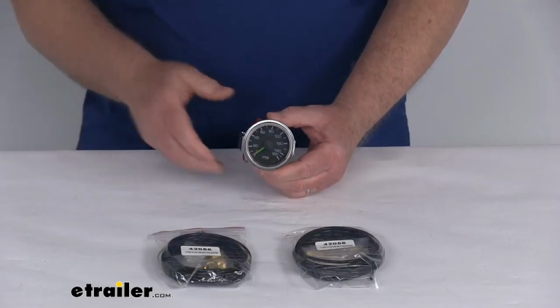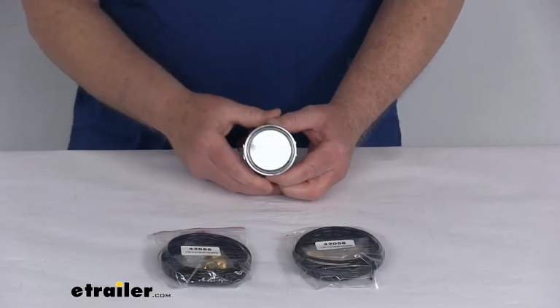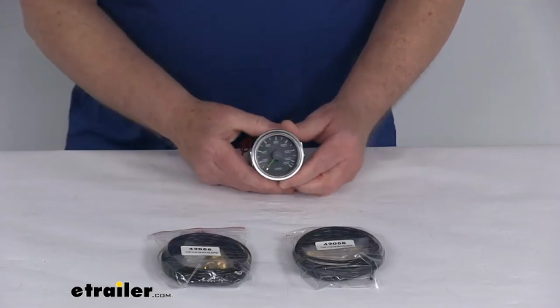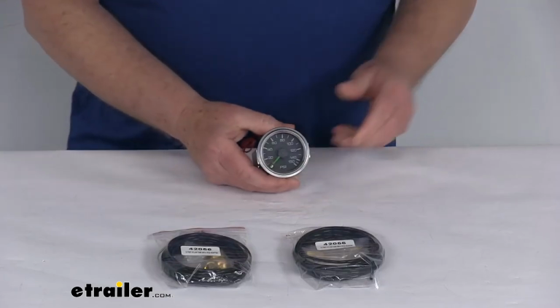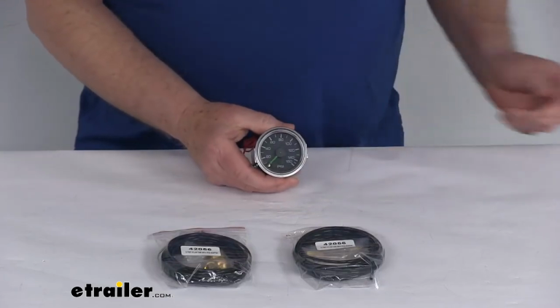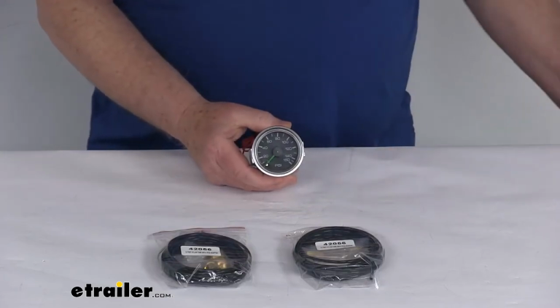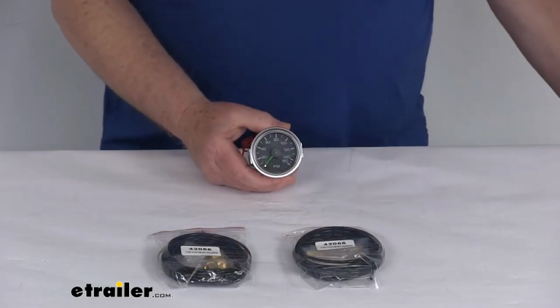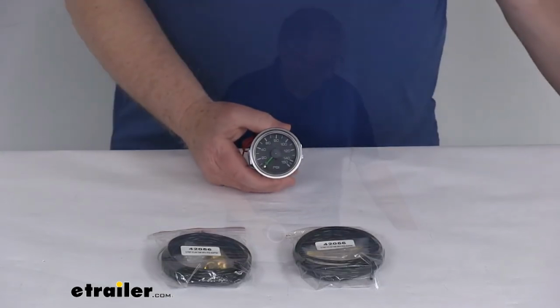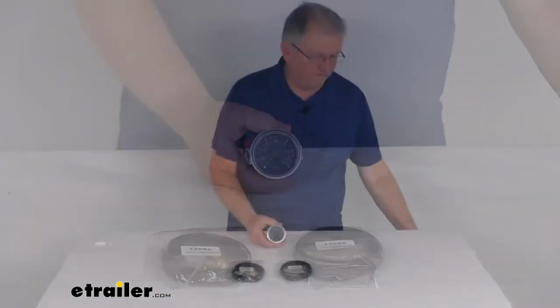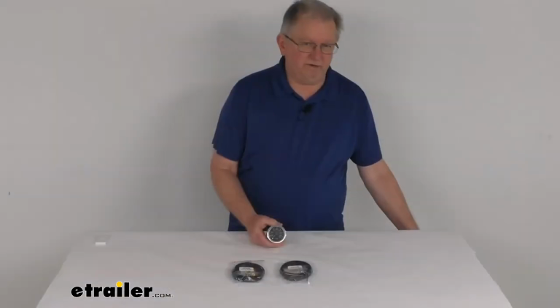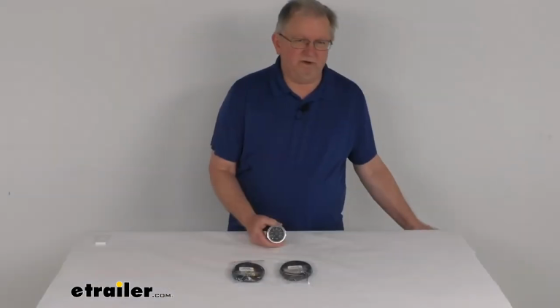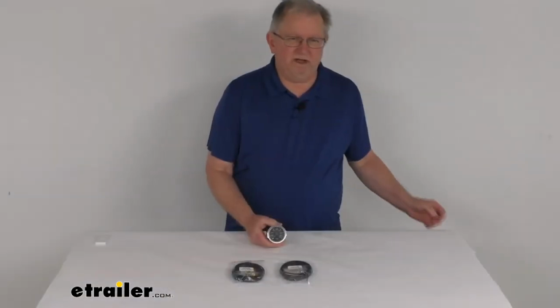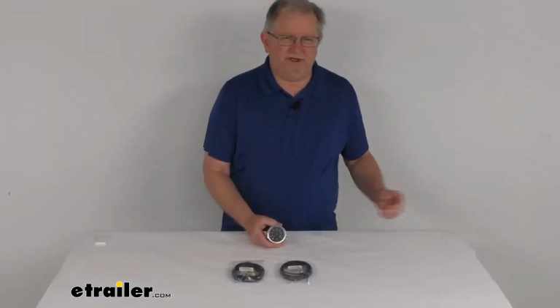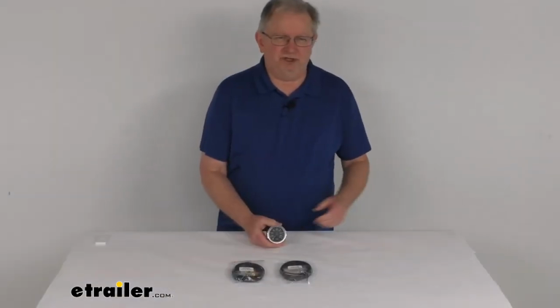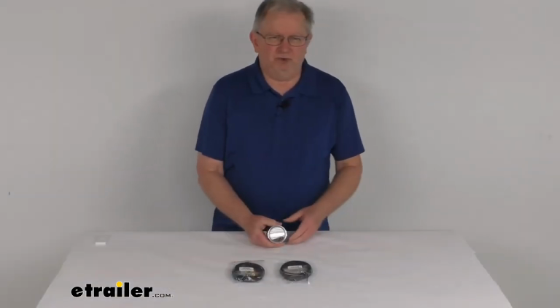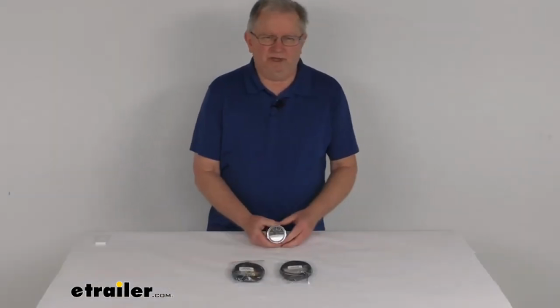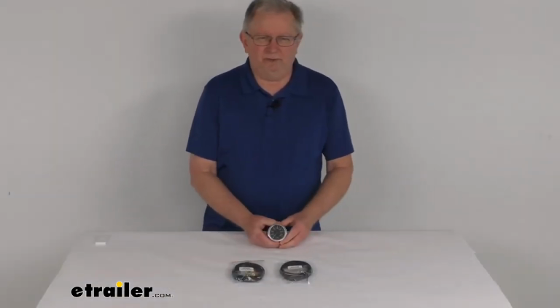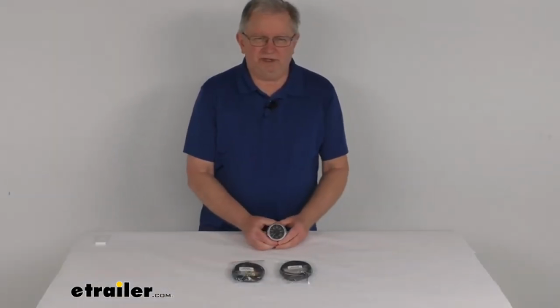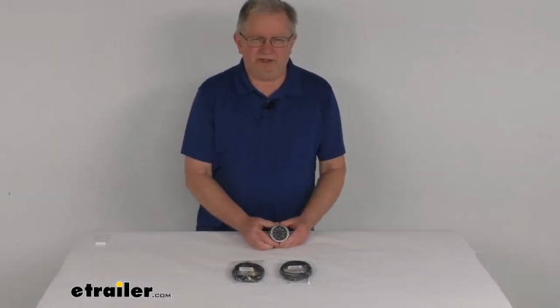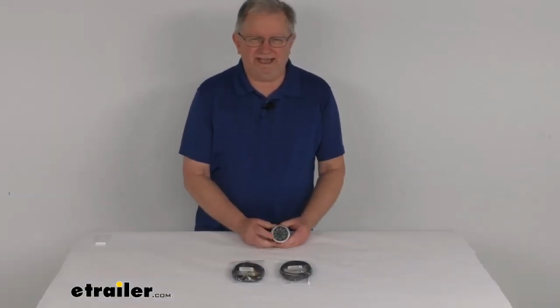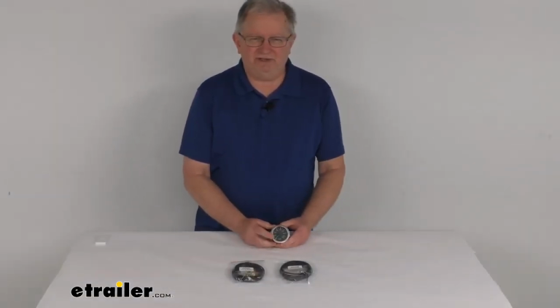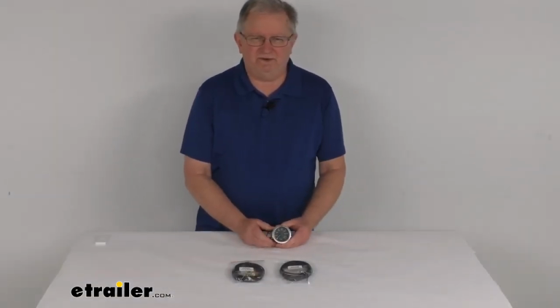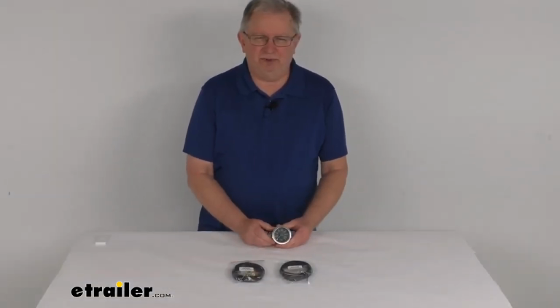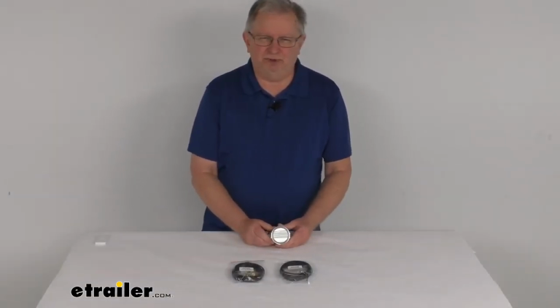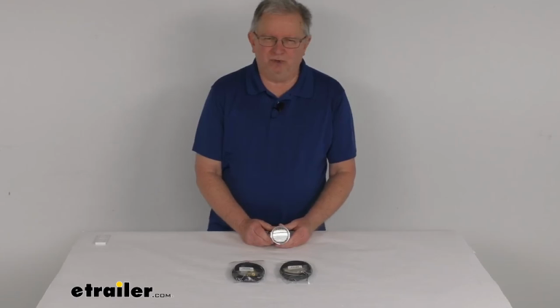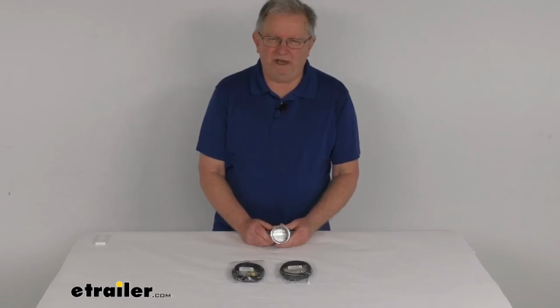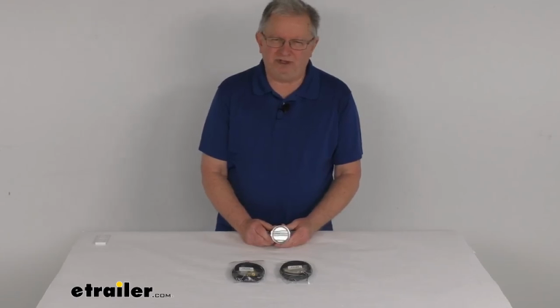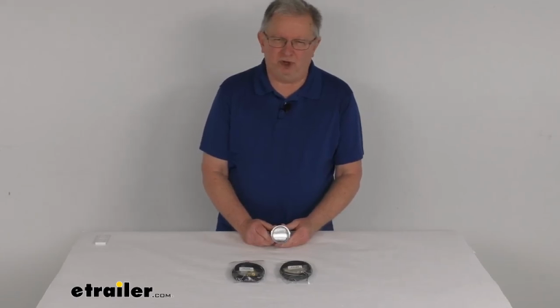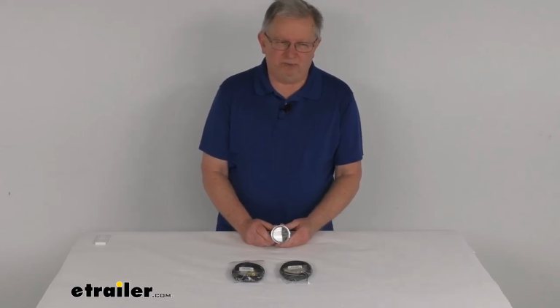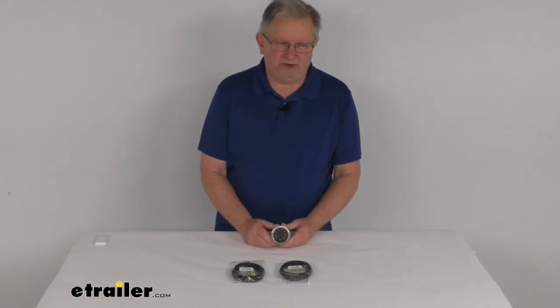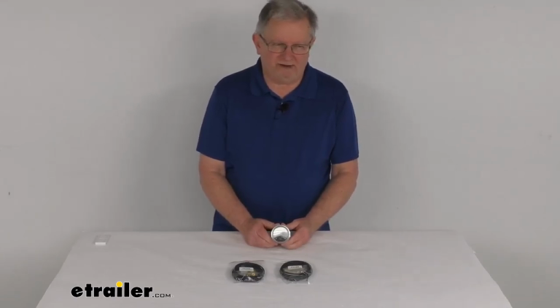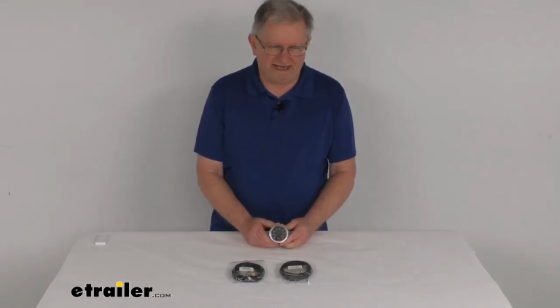But that should do it for the review on the dual air pressure gauge for the Bulldog winch onboard air tanks.